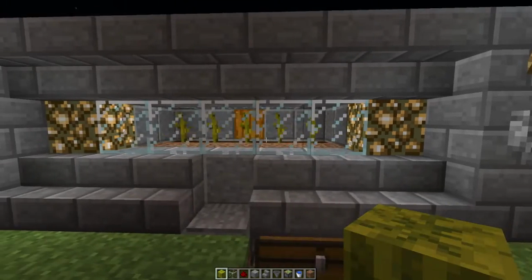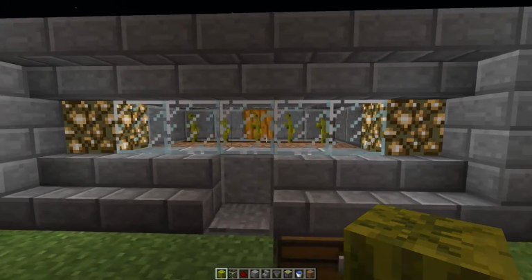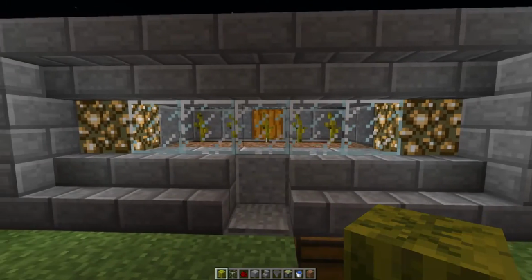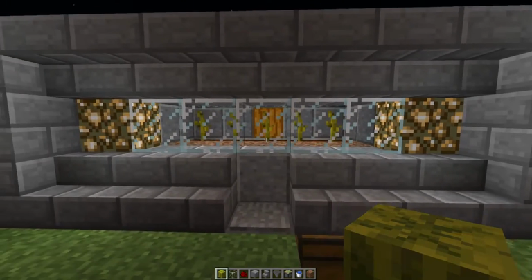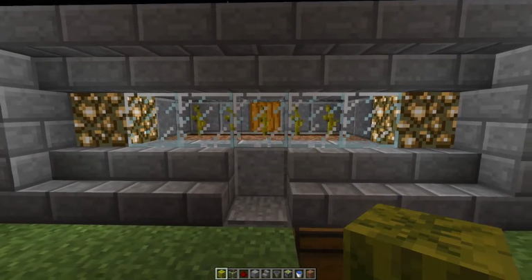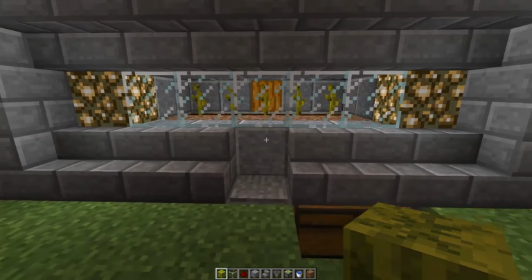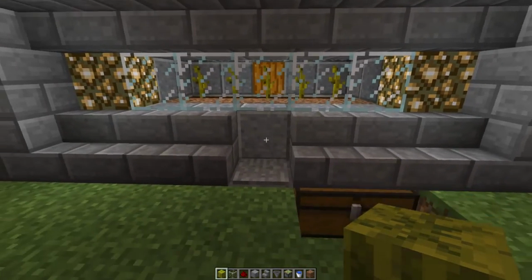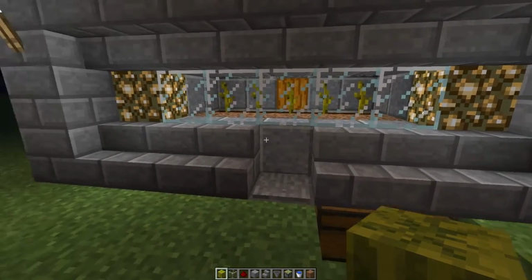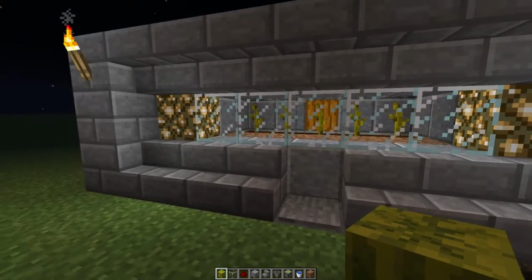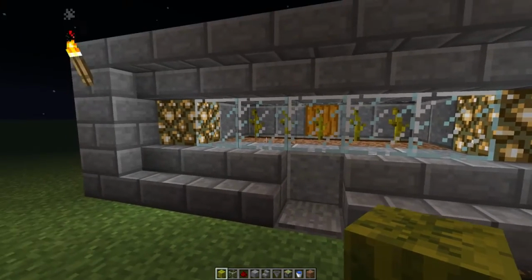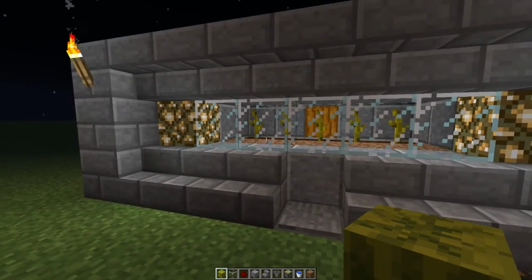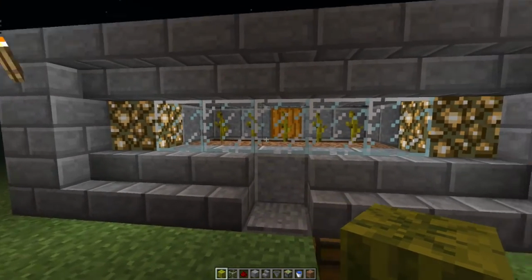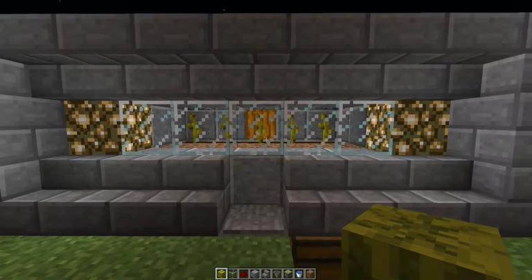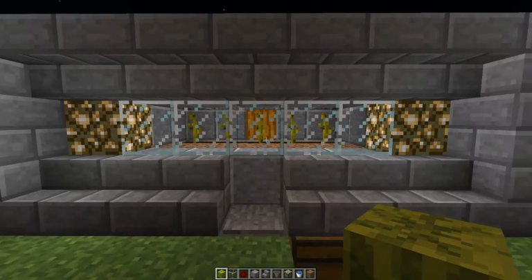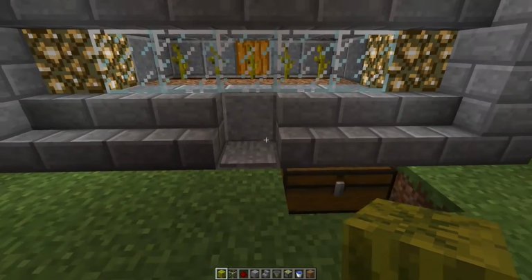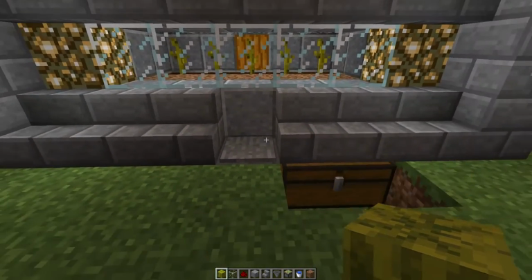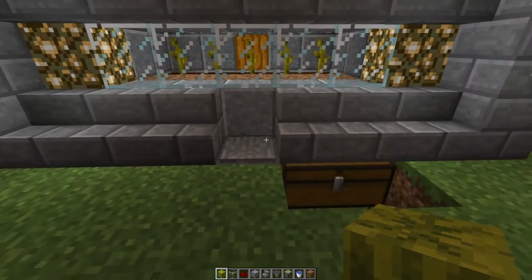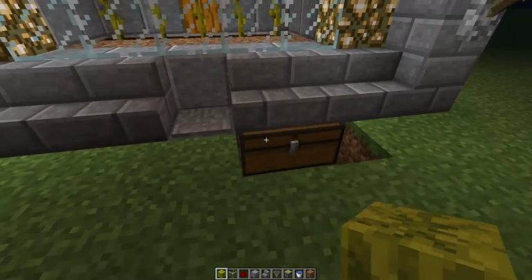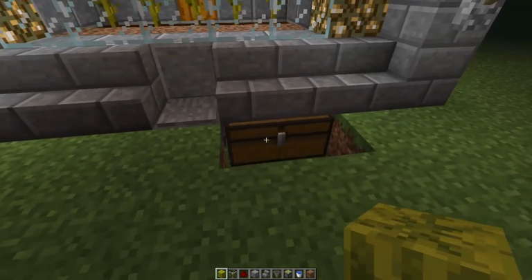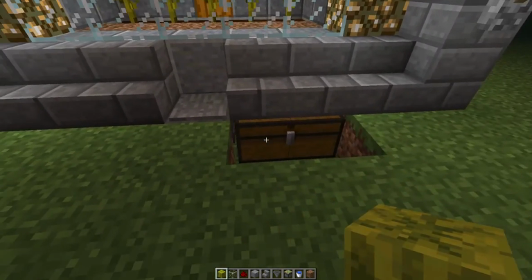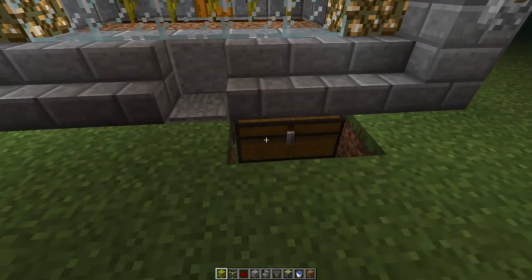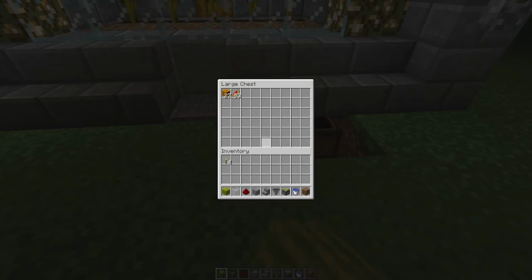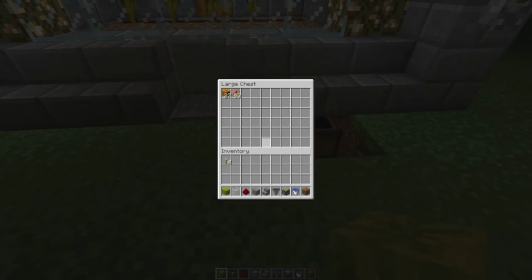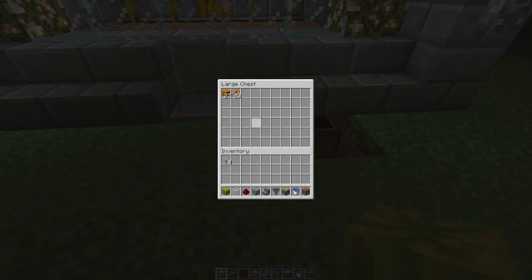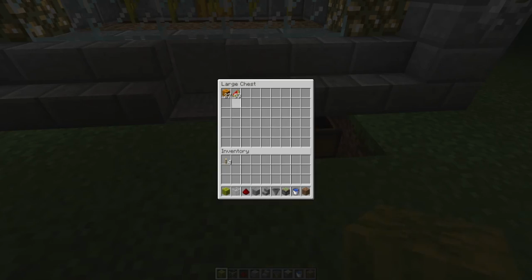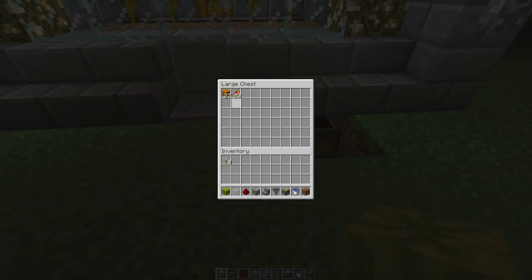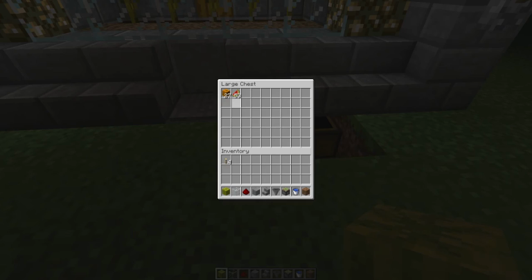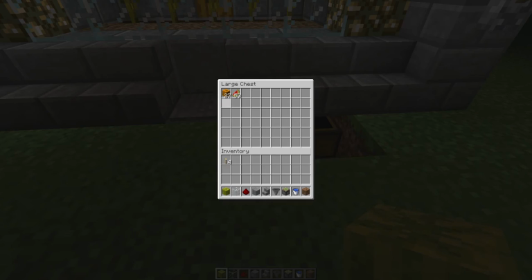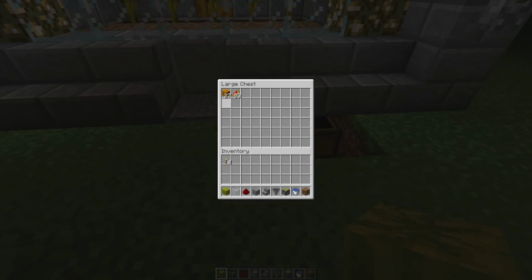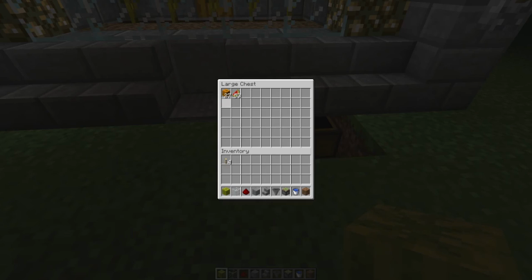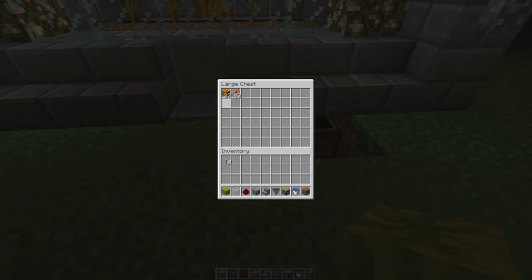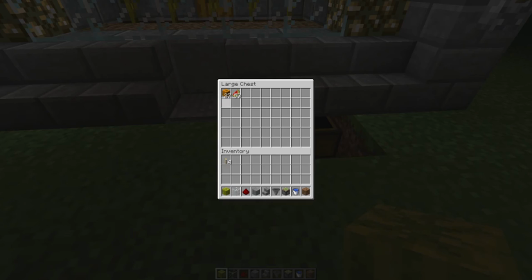As you can see, all been cropped and placed in this chest.